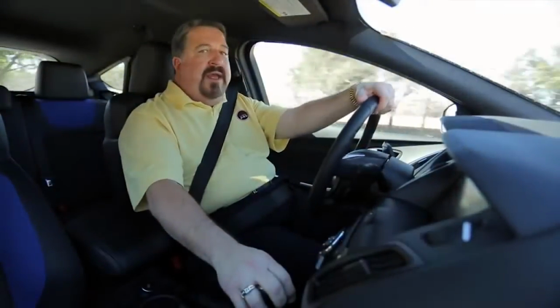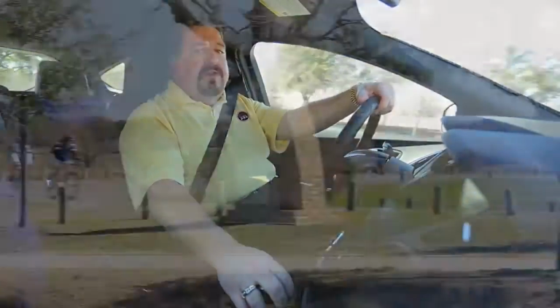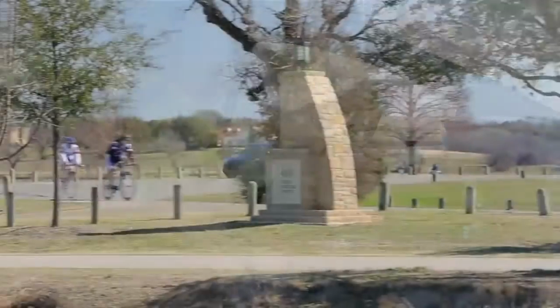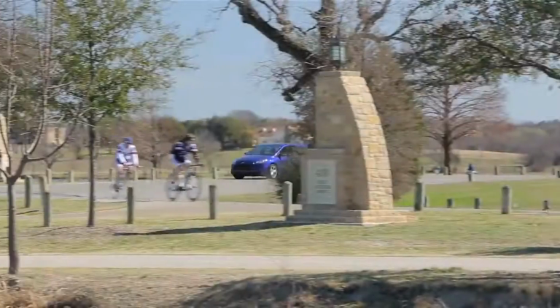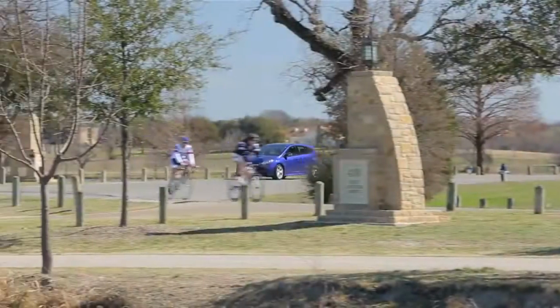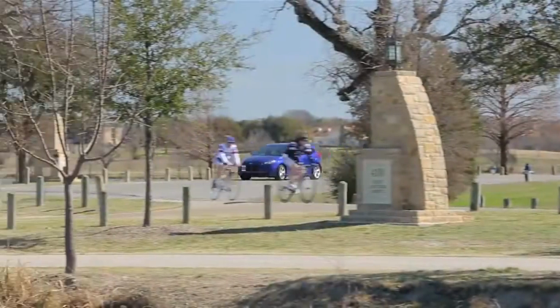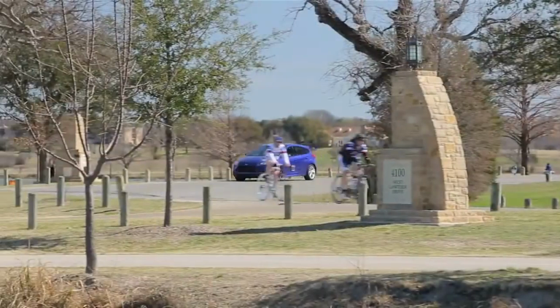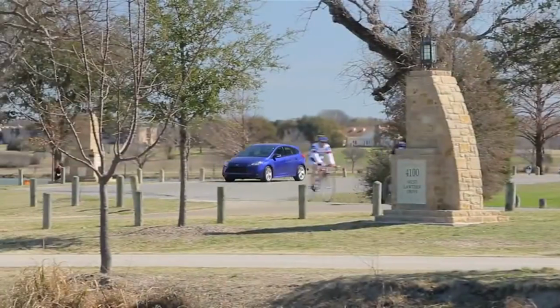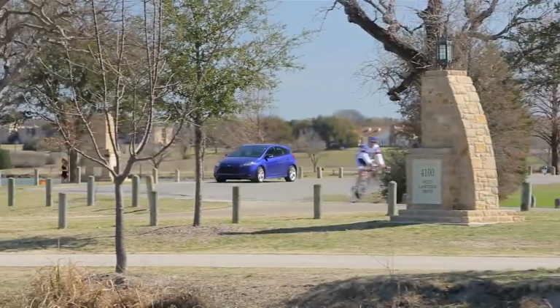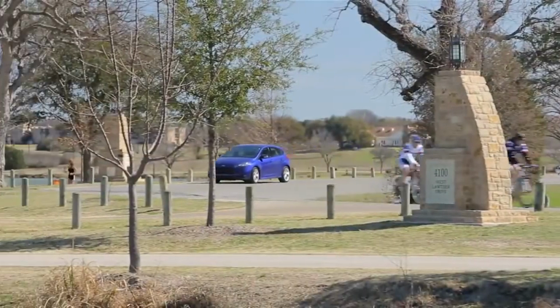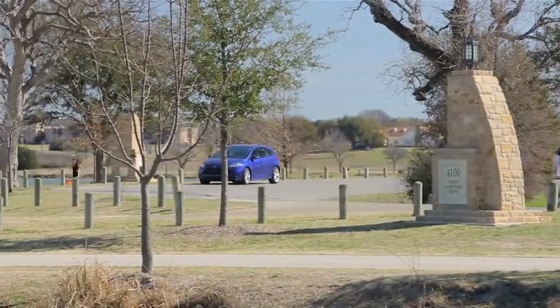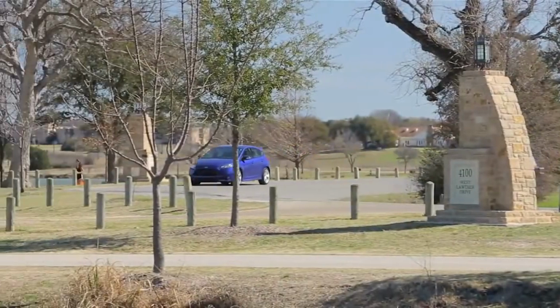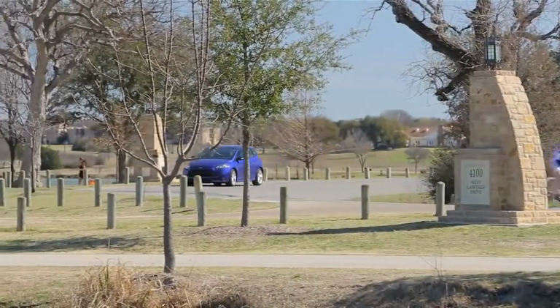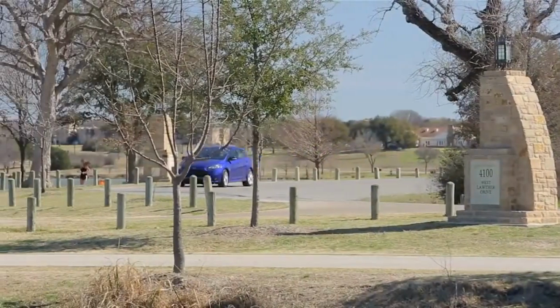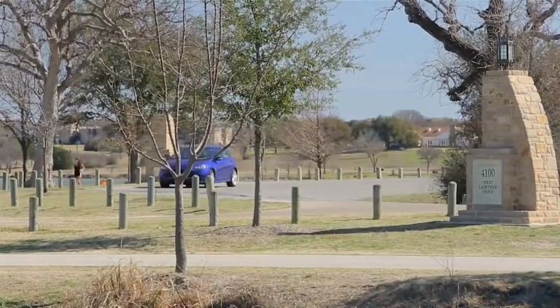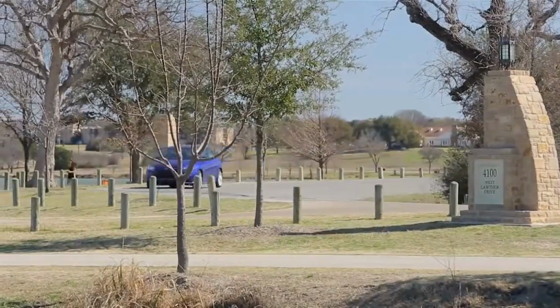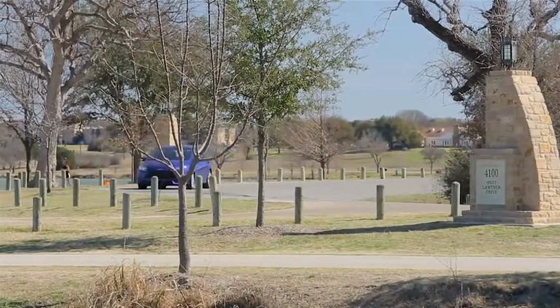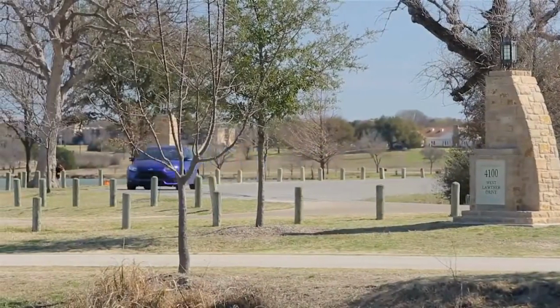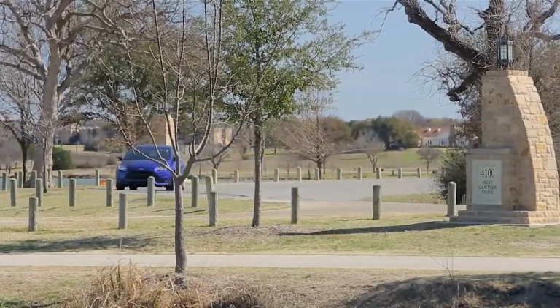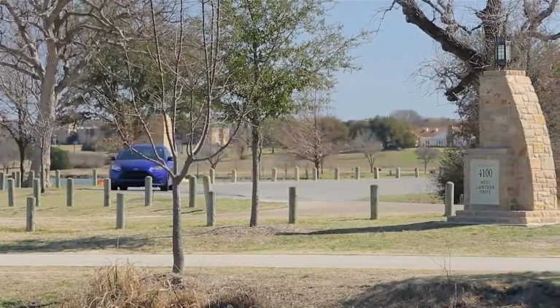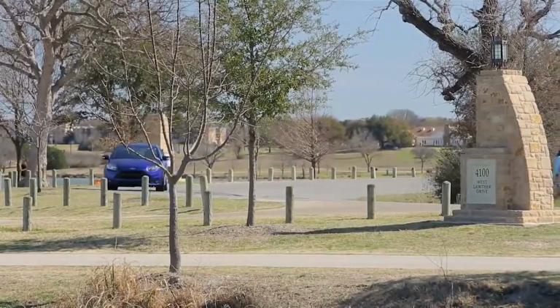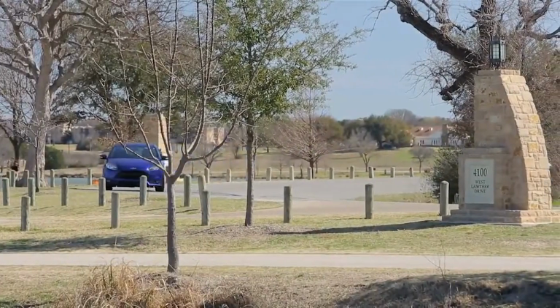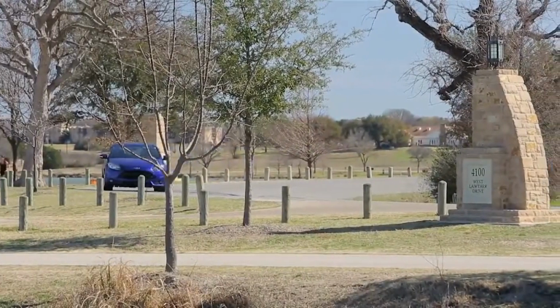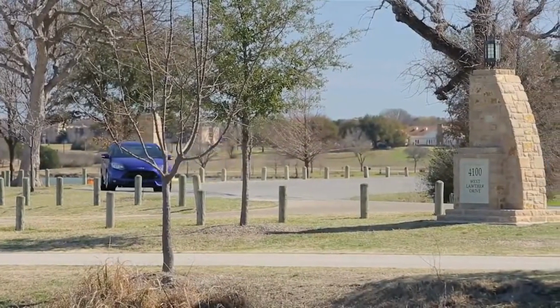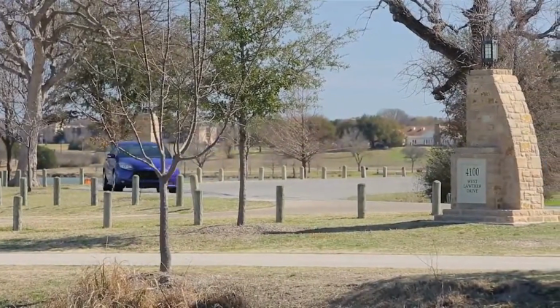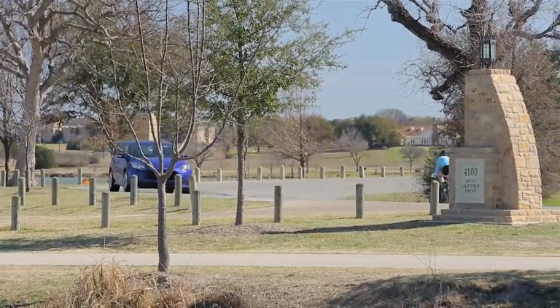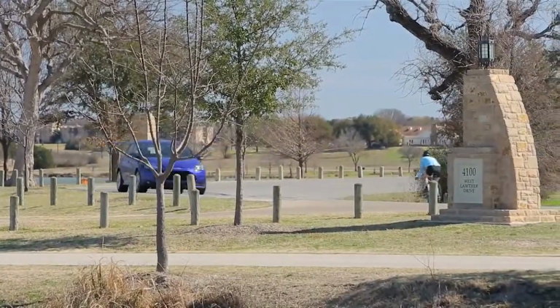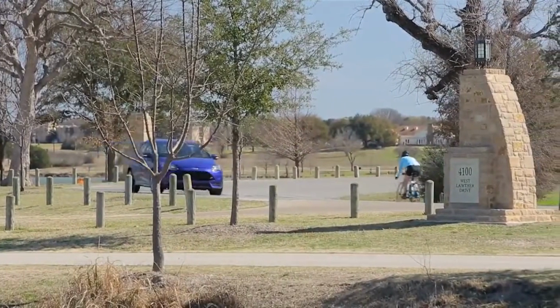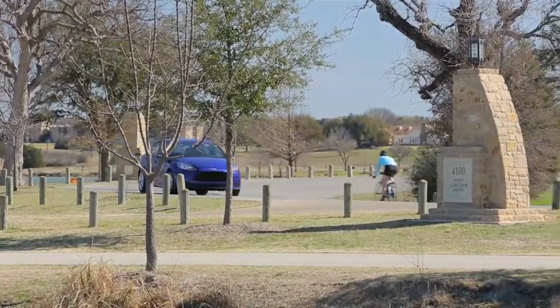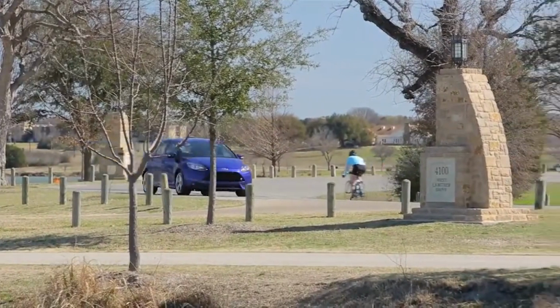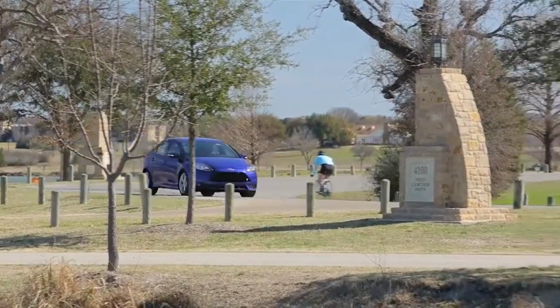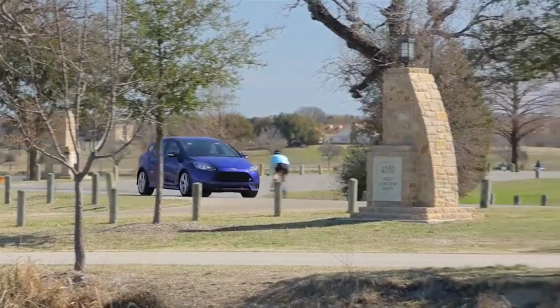This is a true car enthusiast machine with rapid acceleration, larger brakes and superb handling.